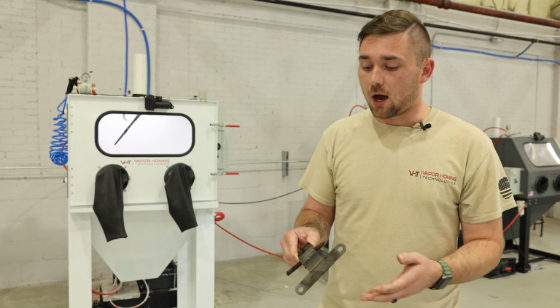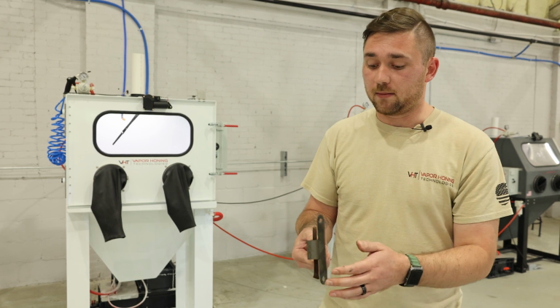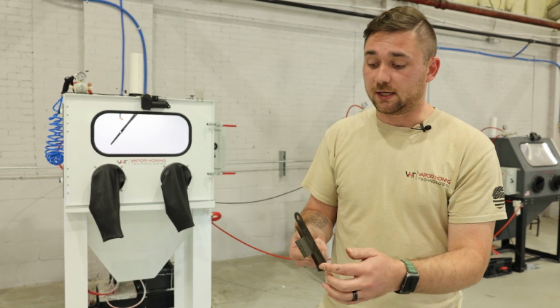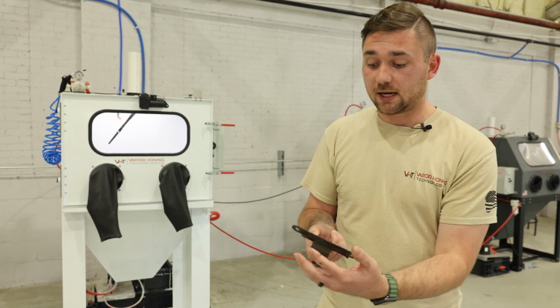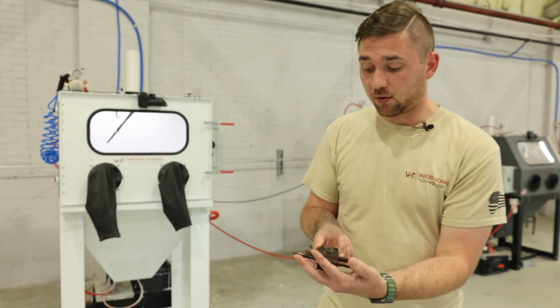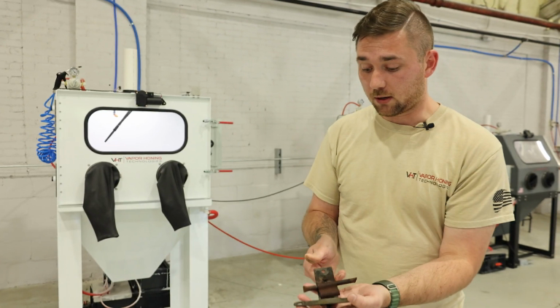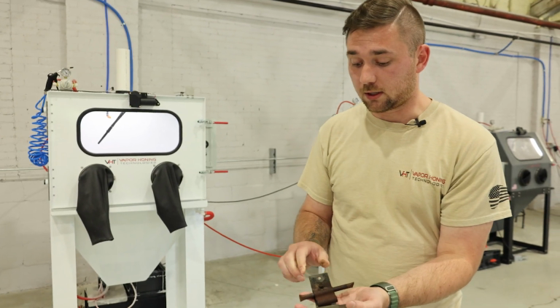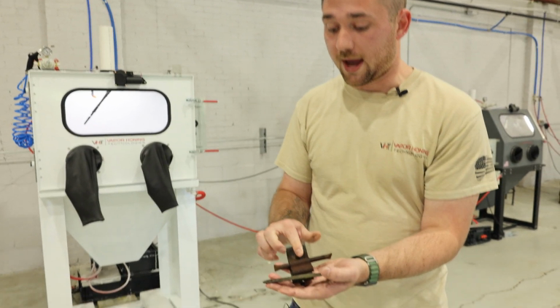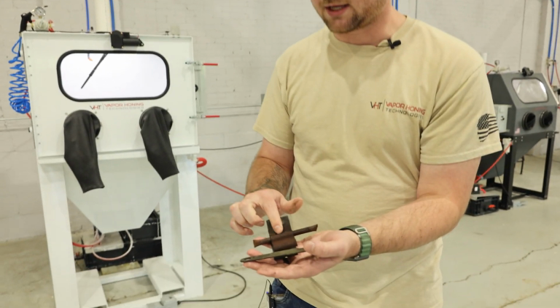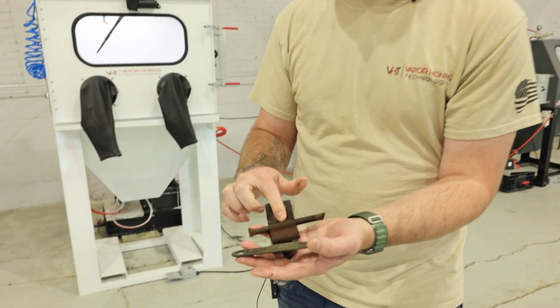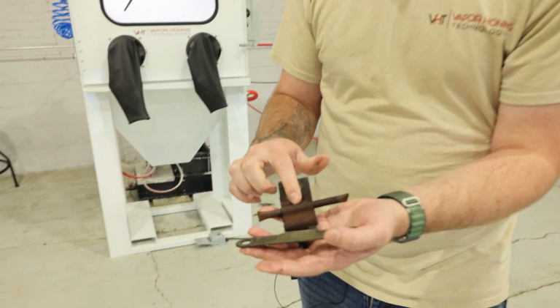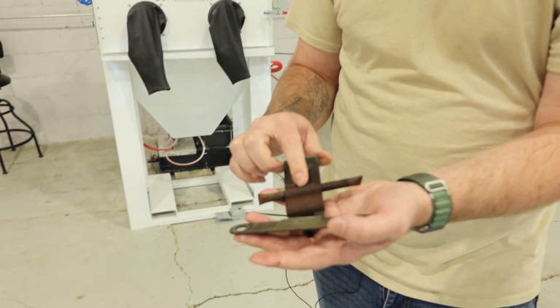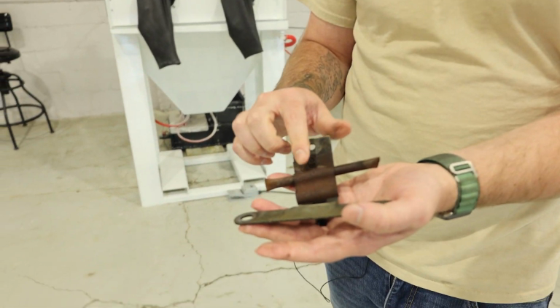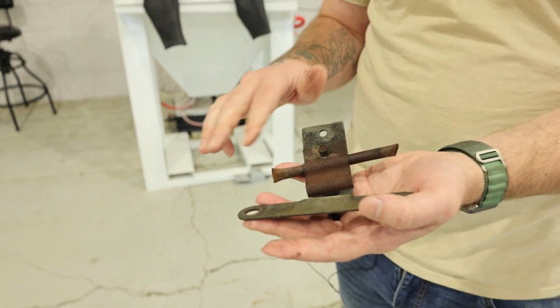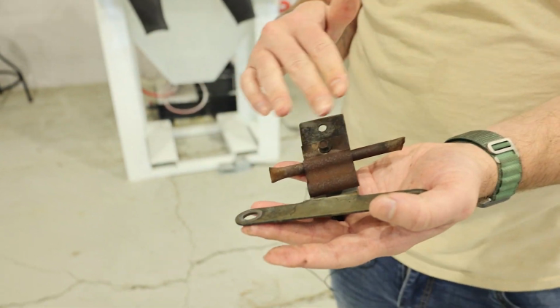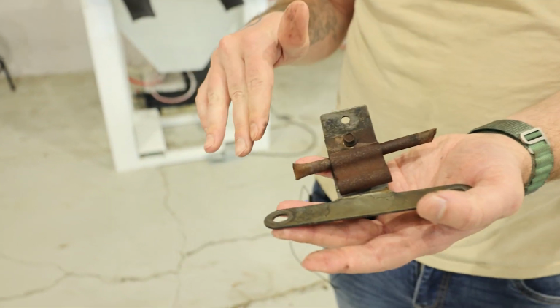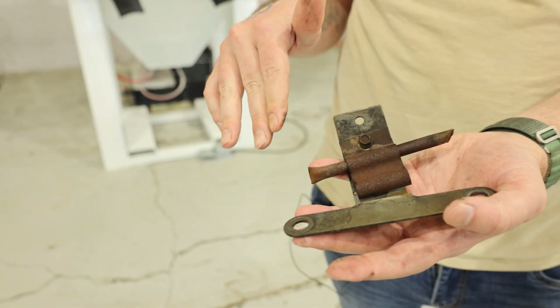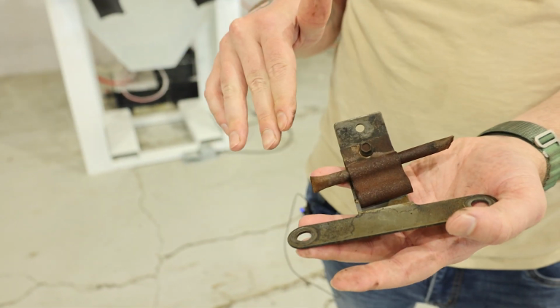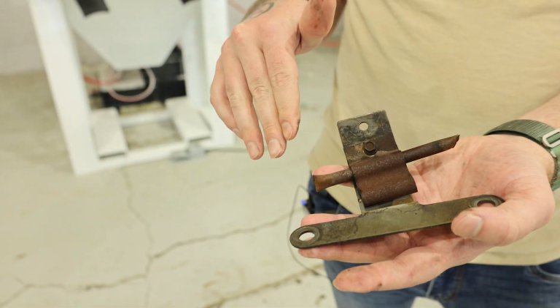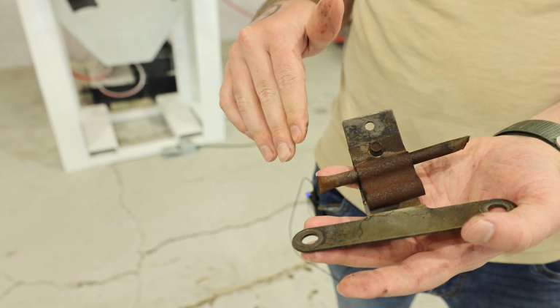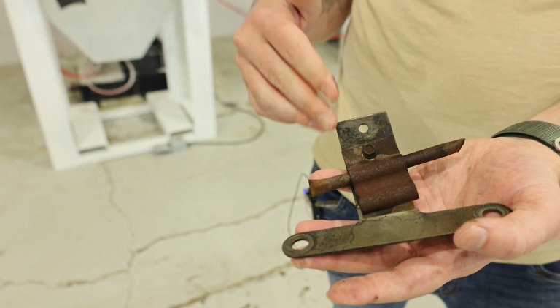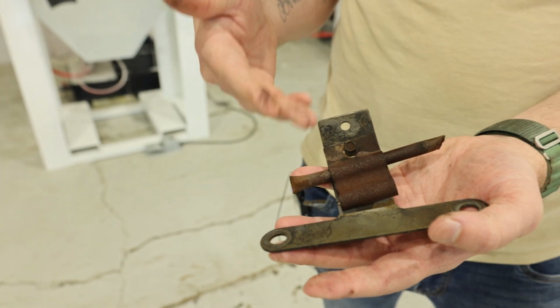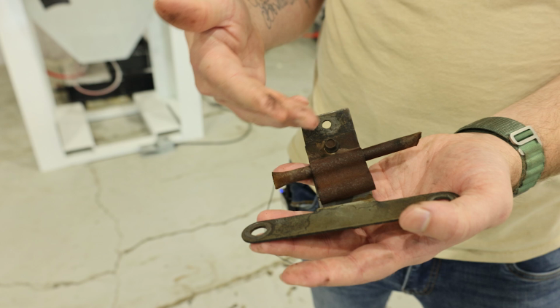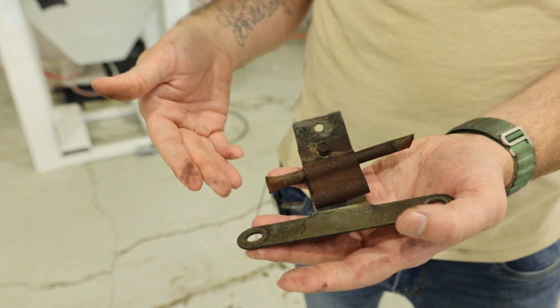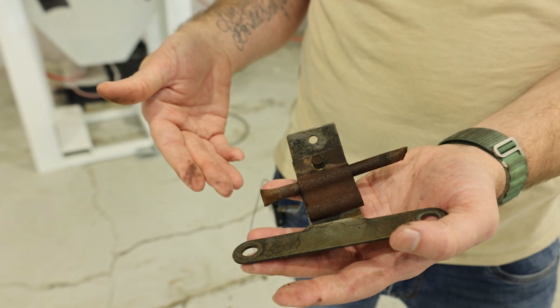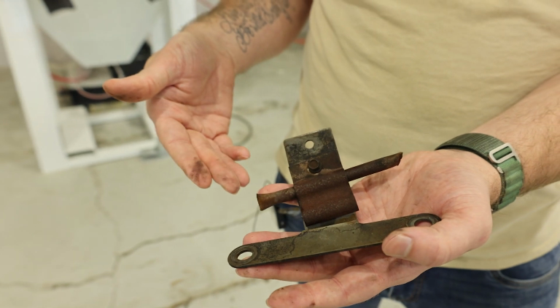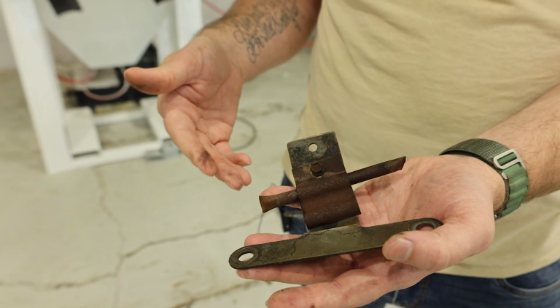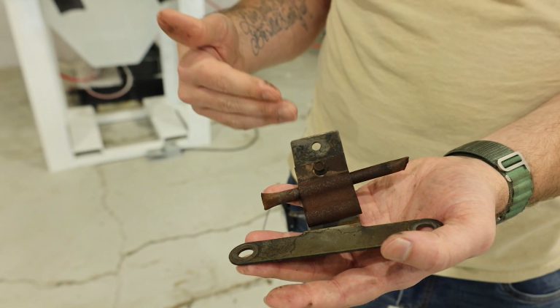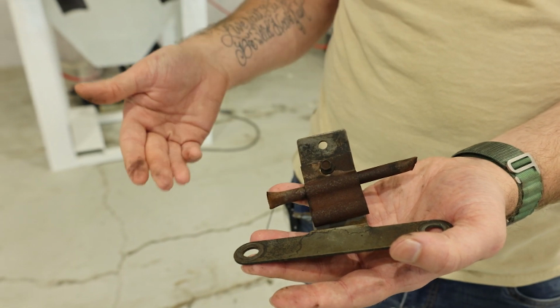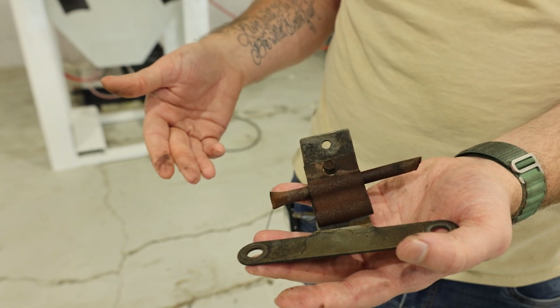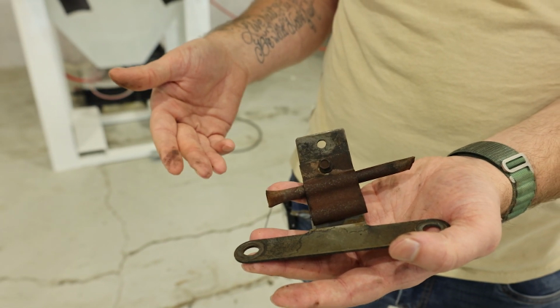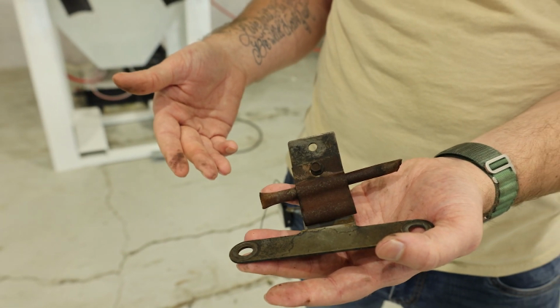The example here is on the back — there was corrosion on this before, and you can see it didn't remove that. It's super stuck on.